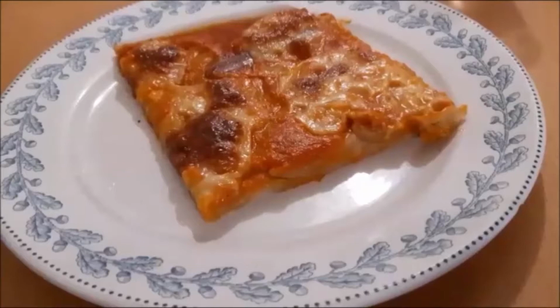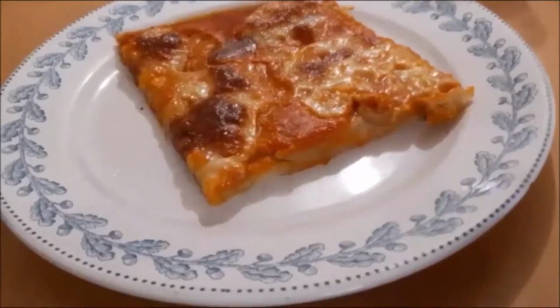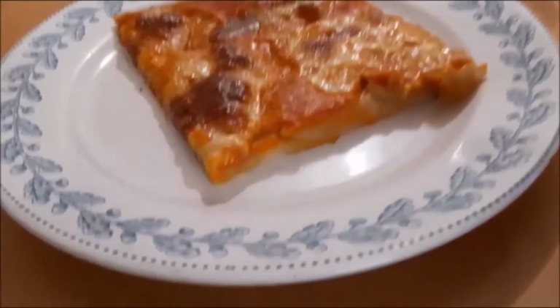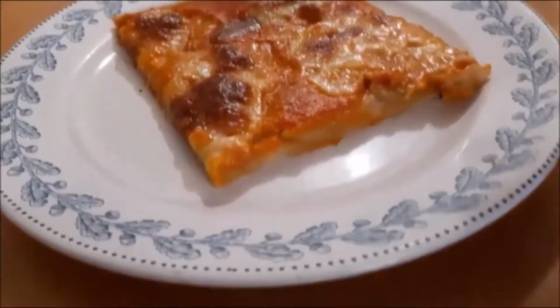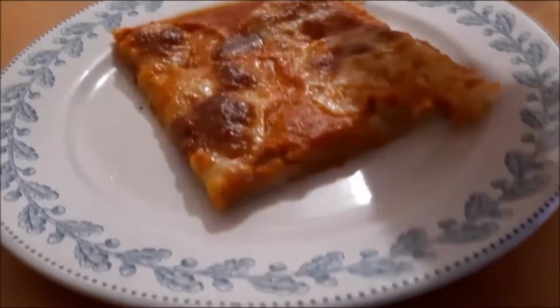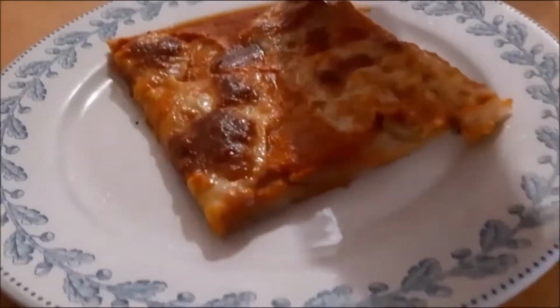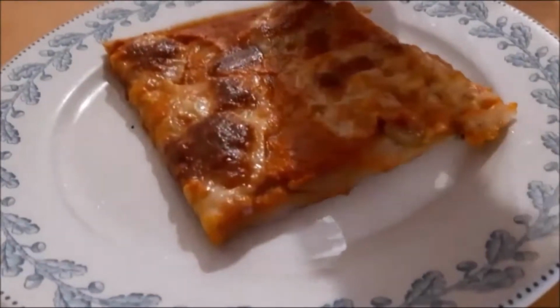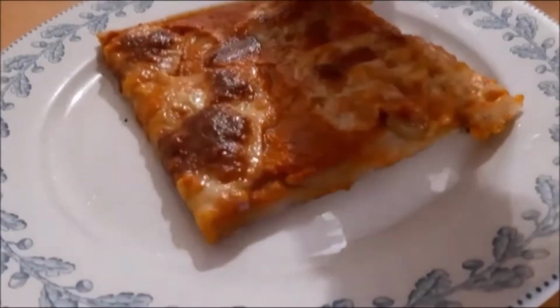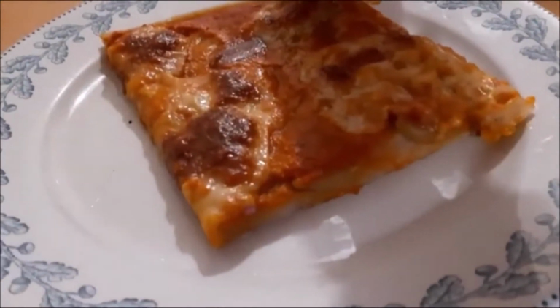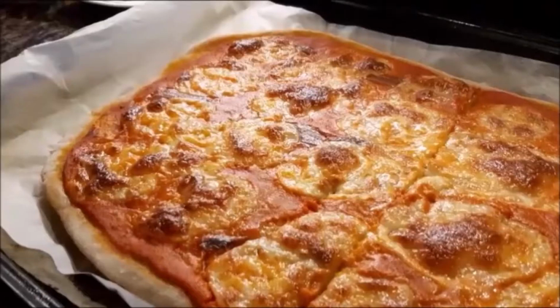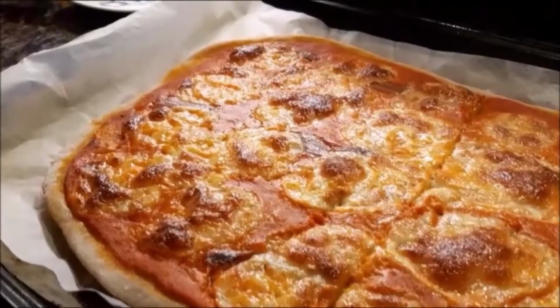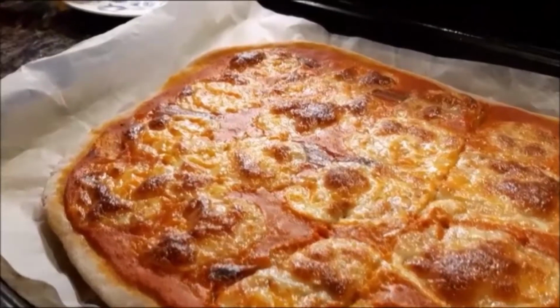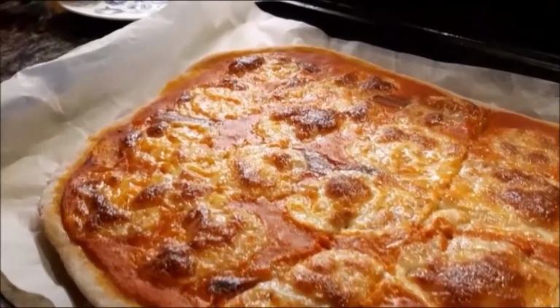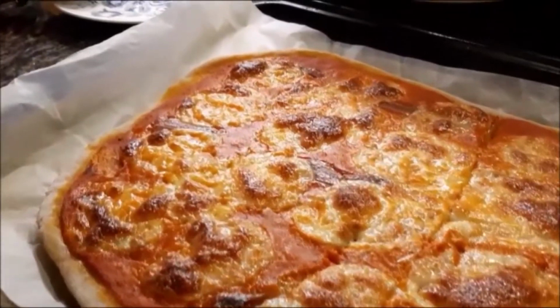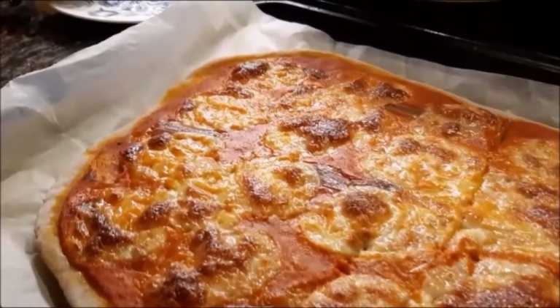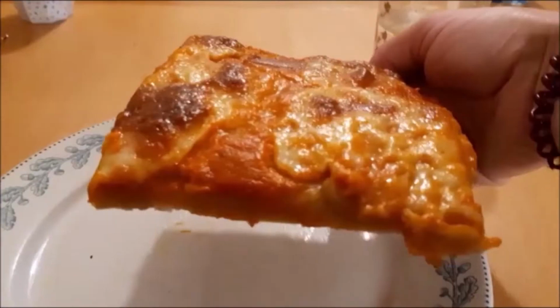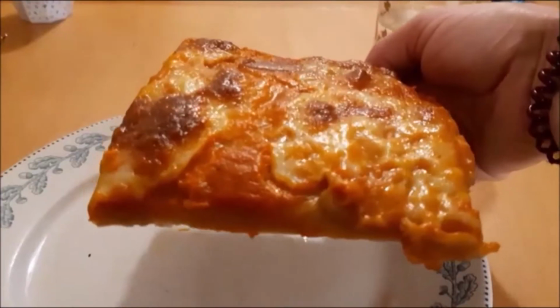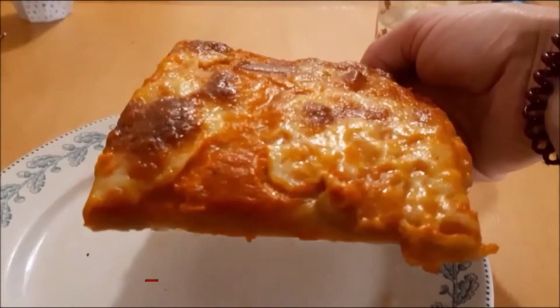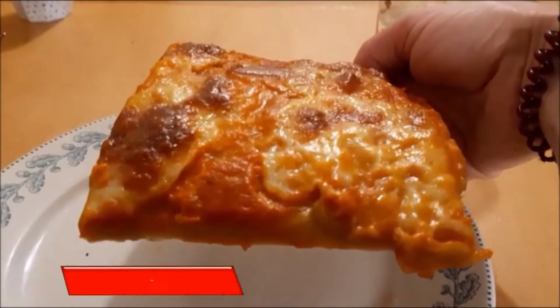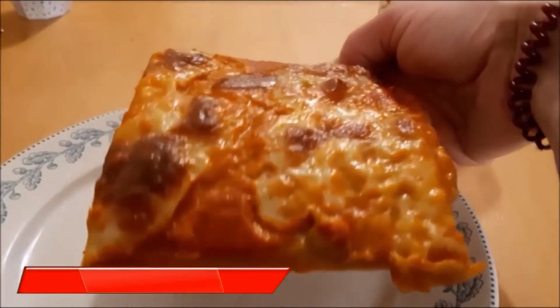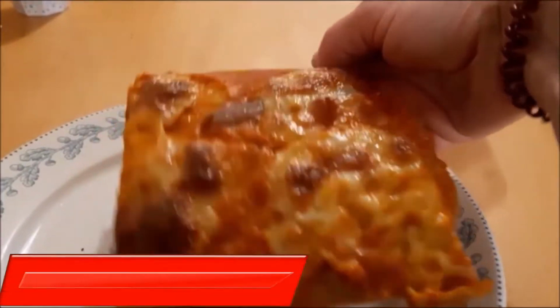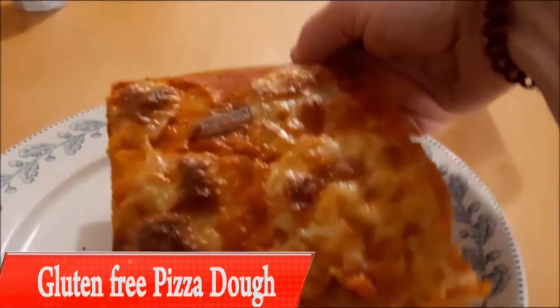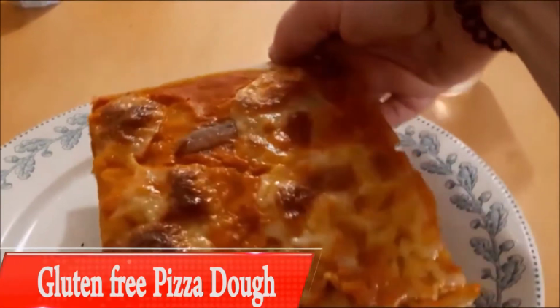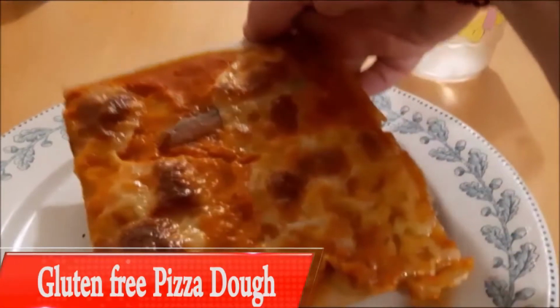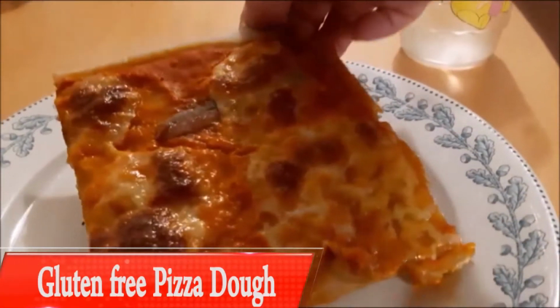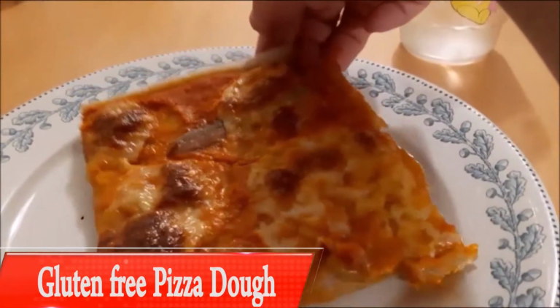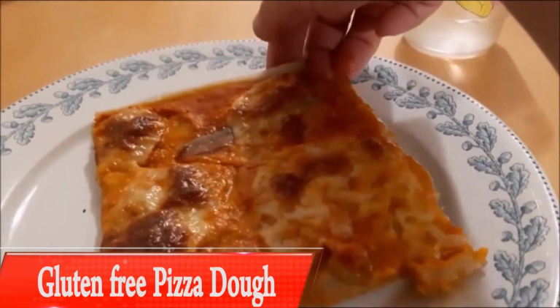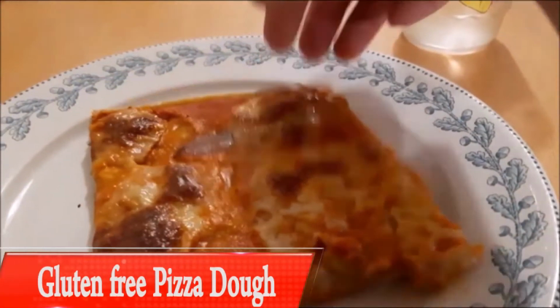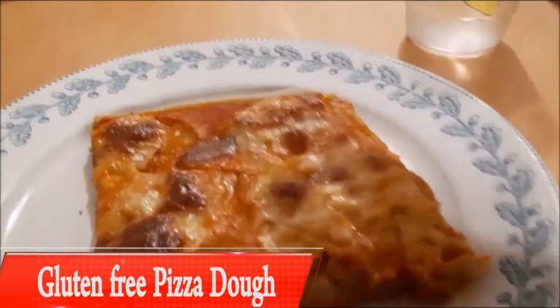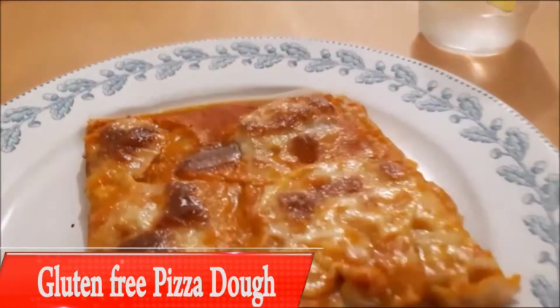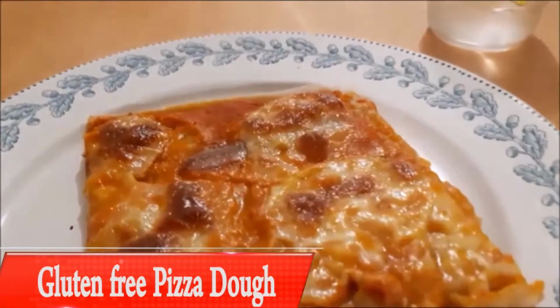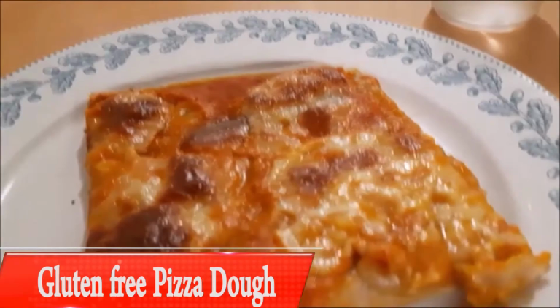I'm going to show you how to make this delicious, easy and gluten-free pizza dough.